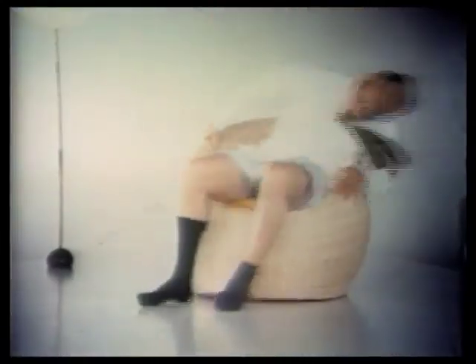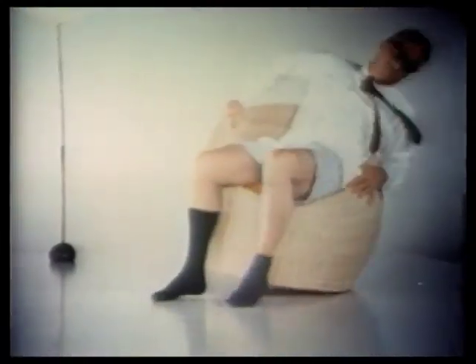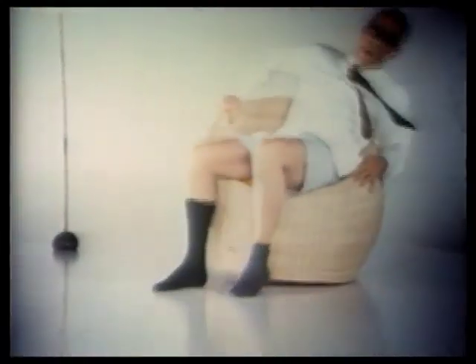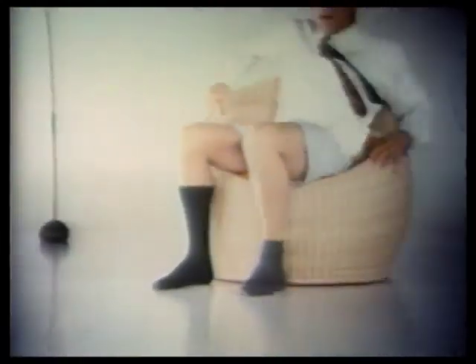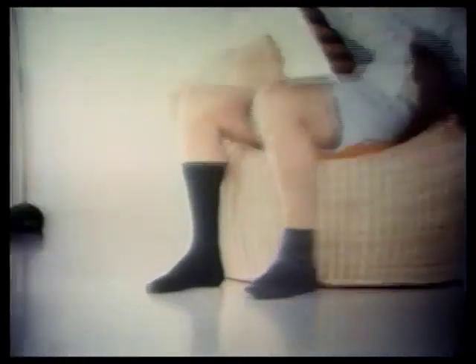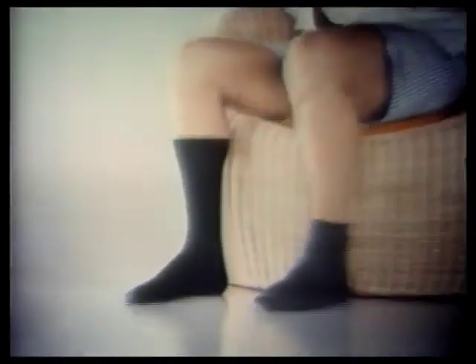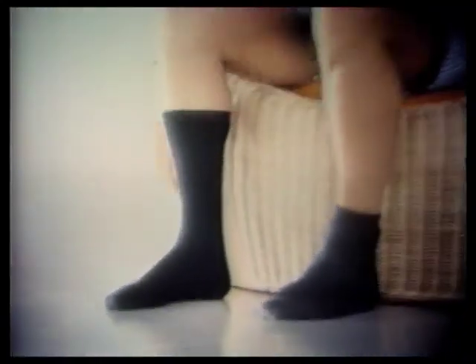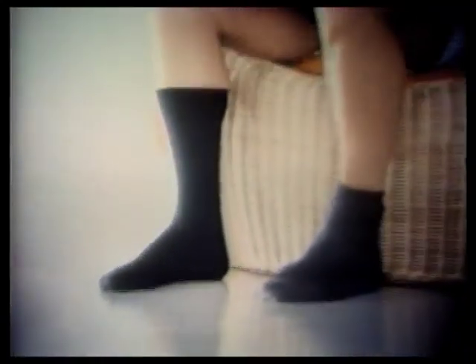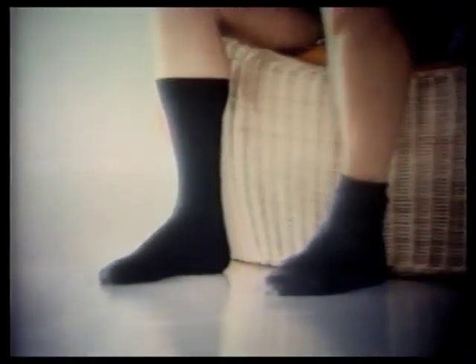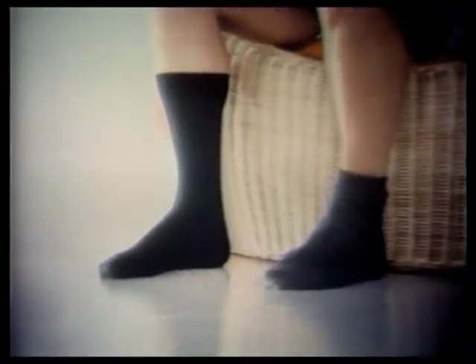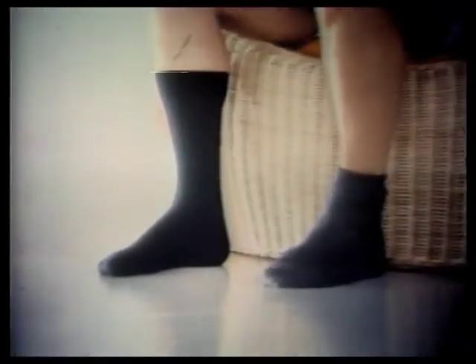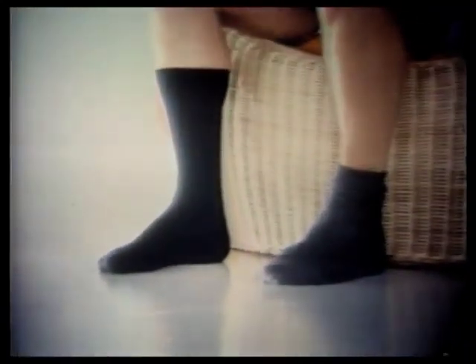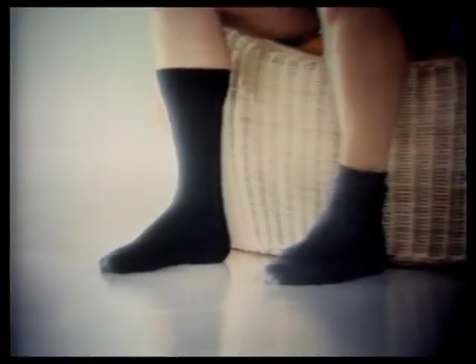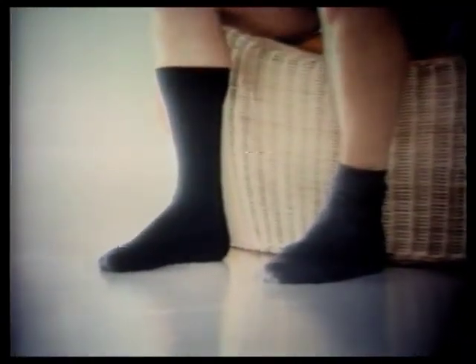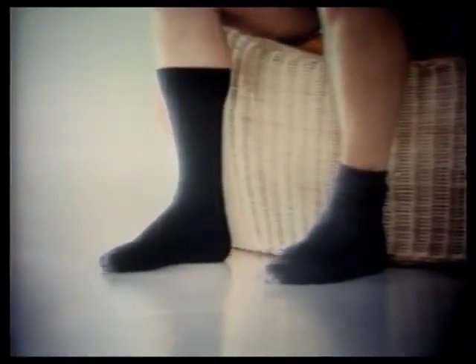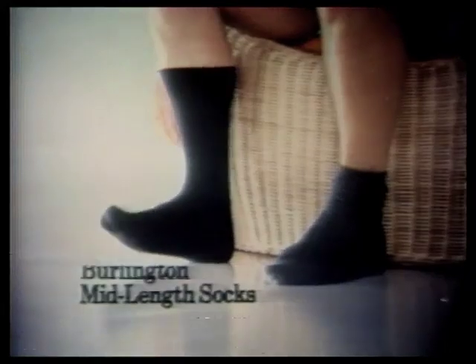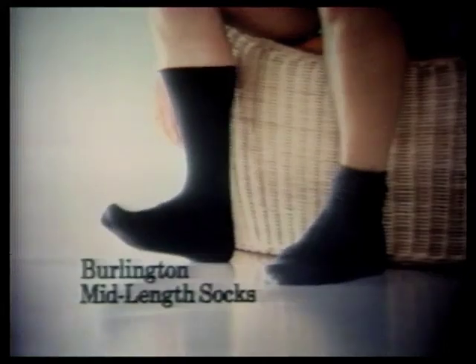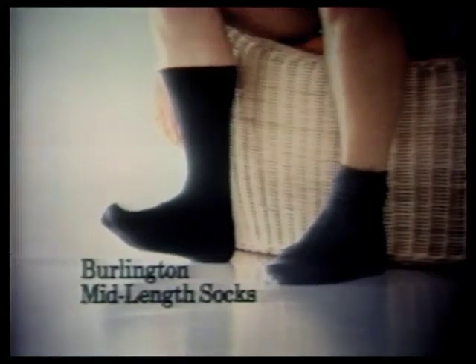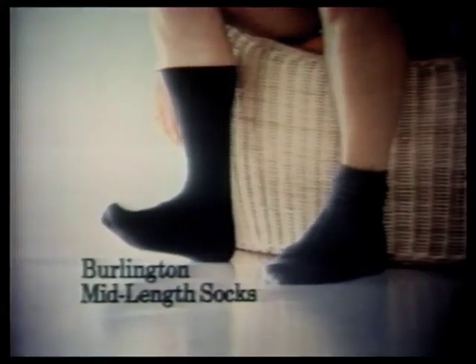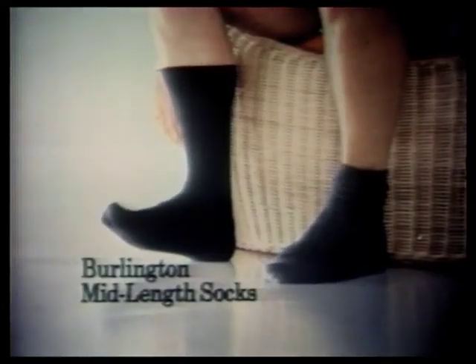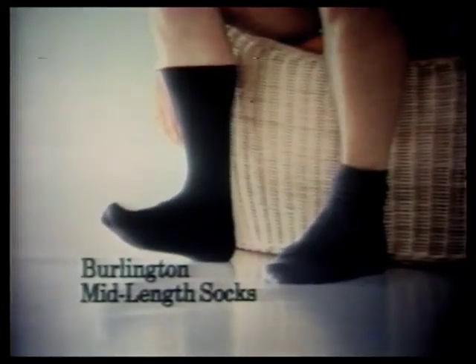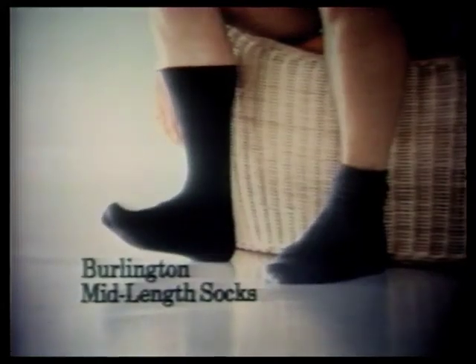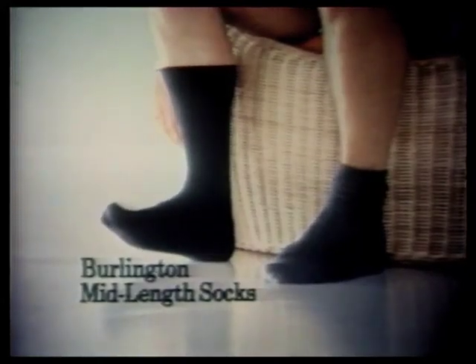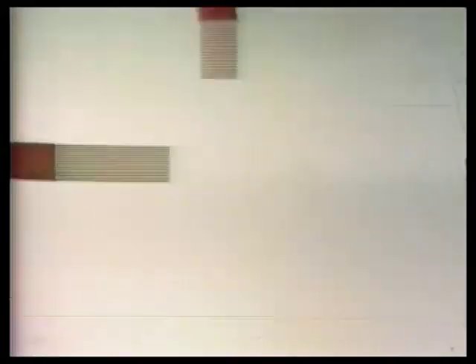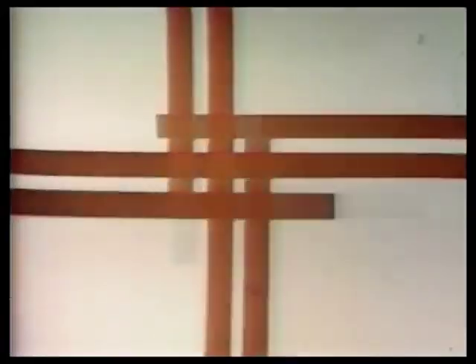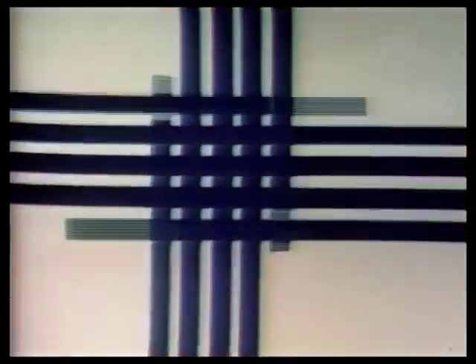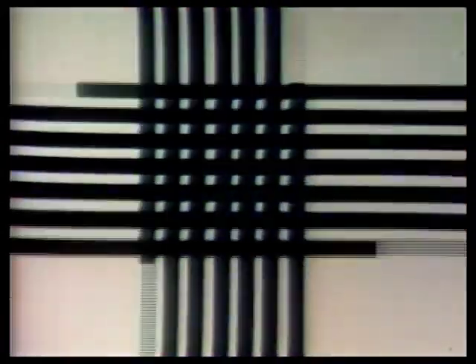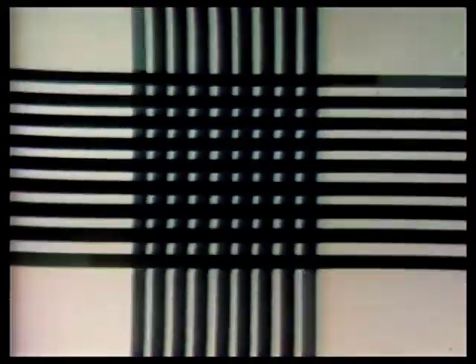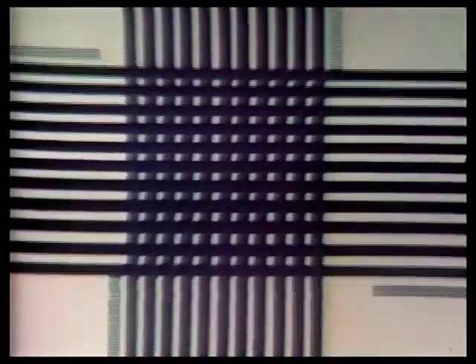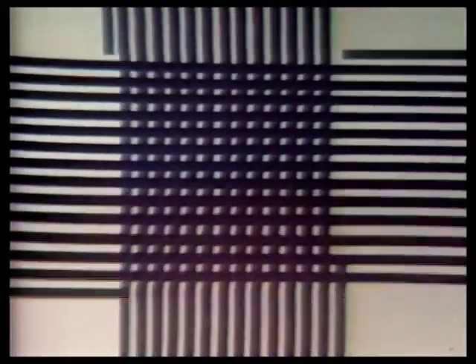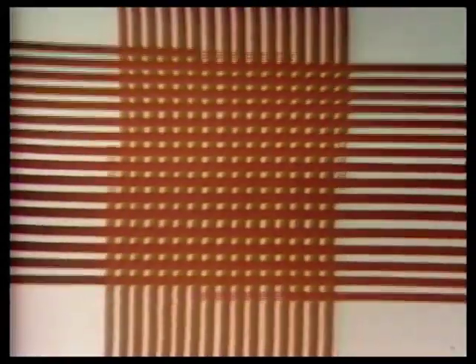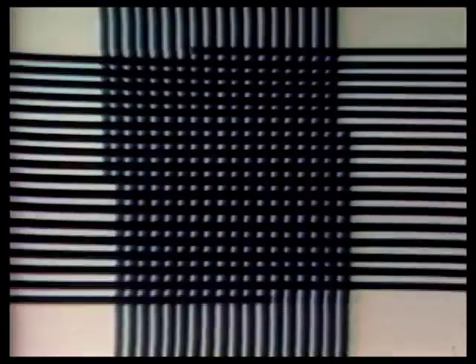Nope, you can't make Burlington's new mid-length sock fall down. Your shiny shins will never show. Burlington socks — just one part of Burlington Industries.